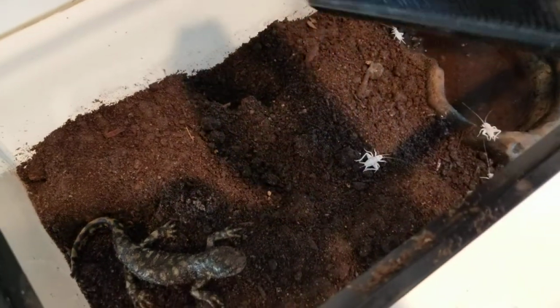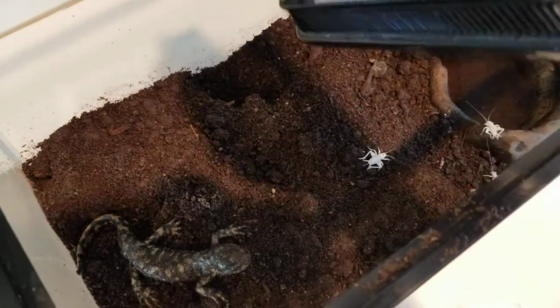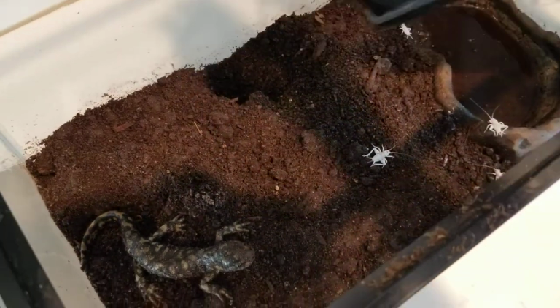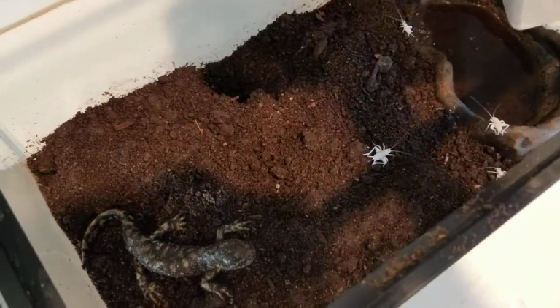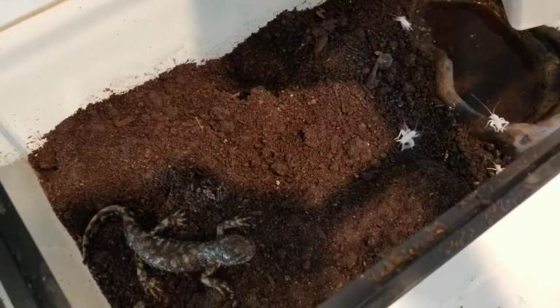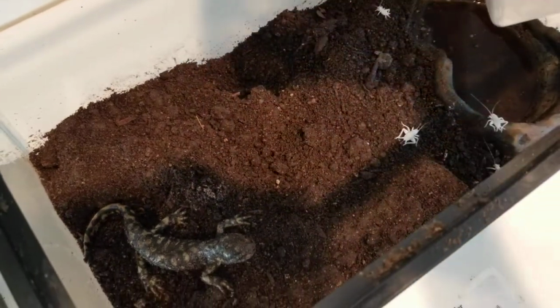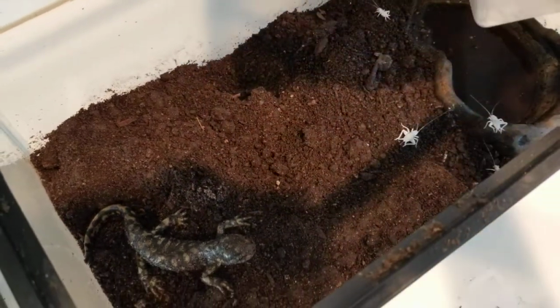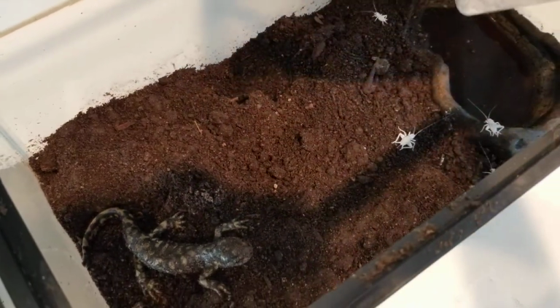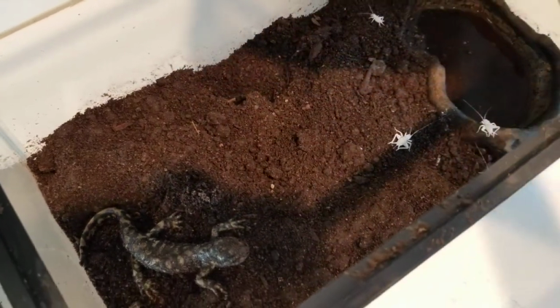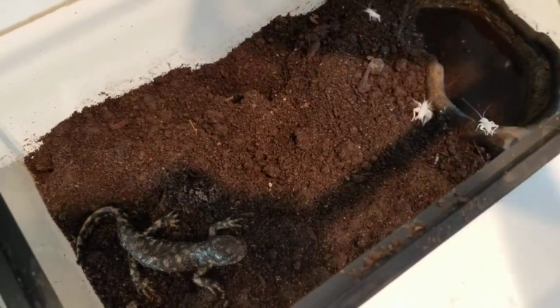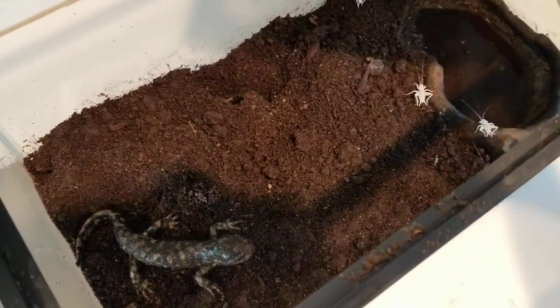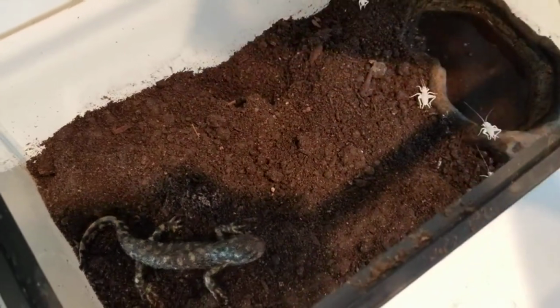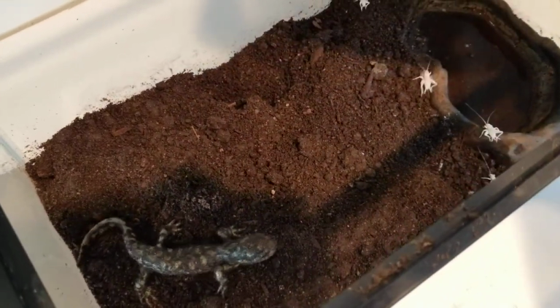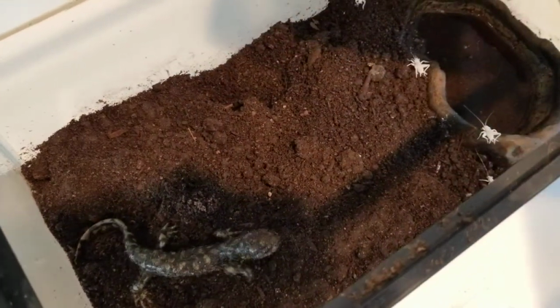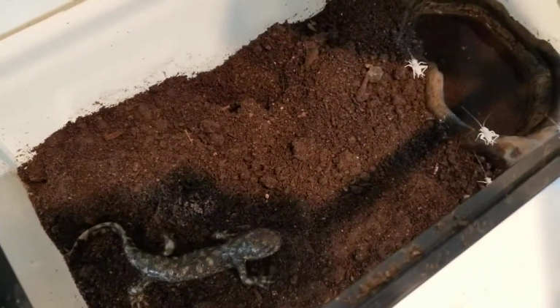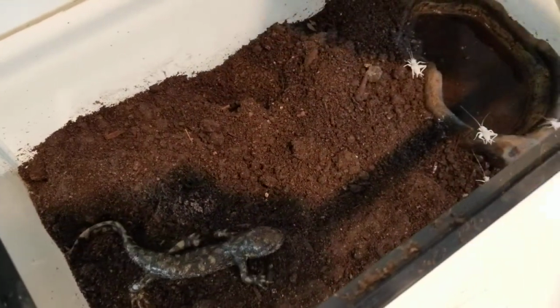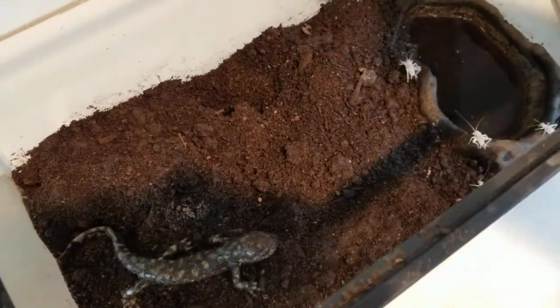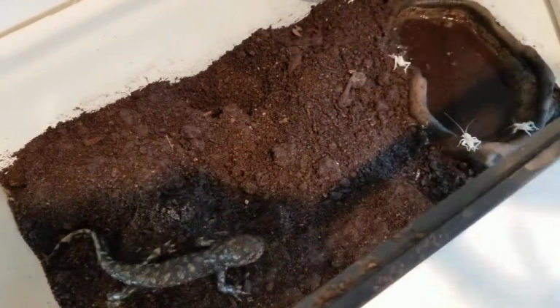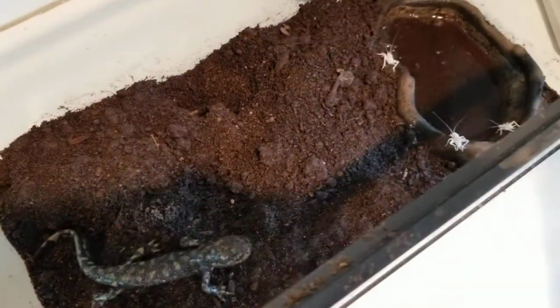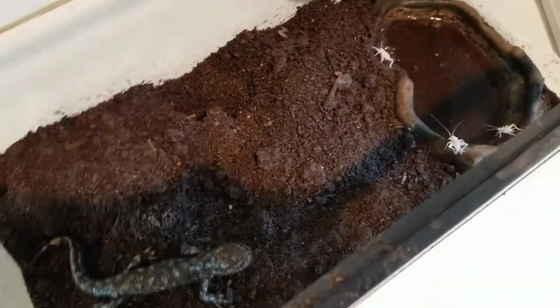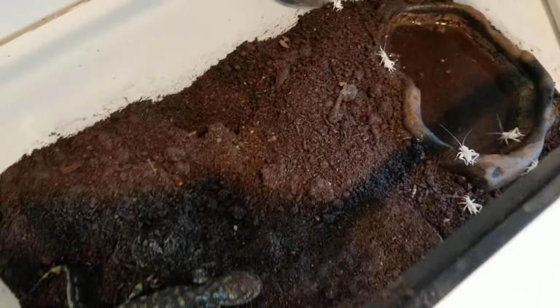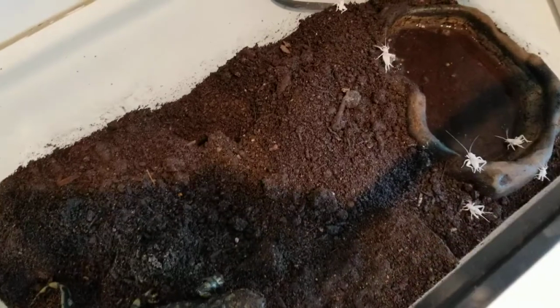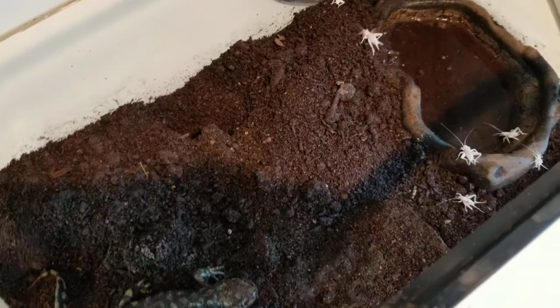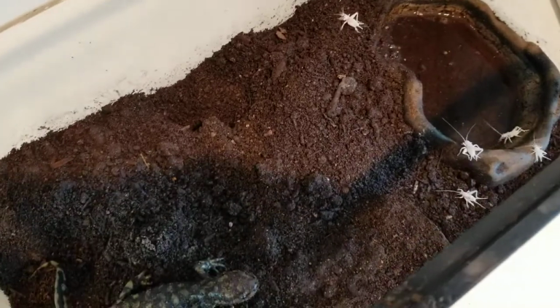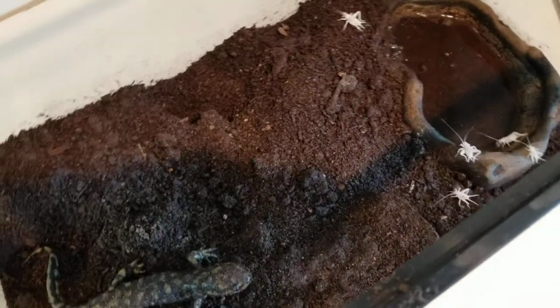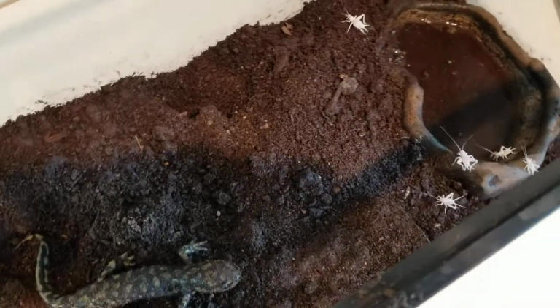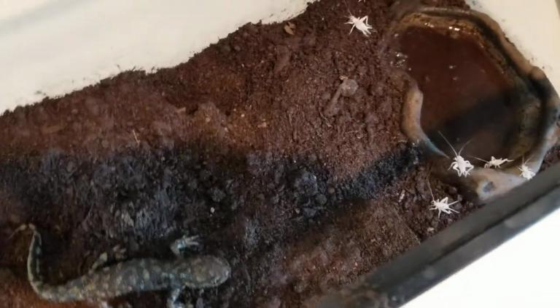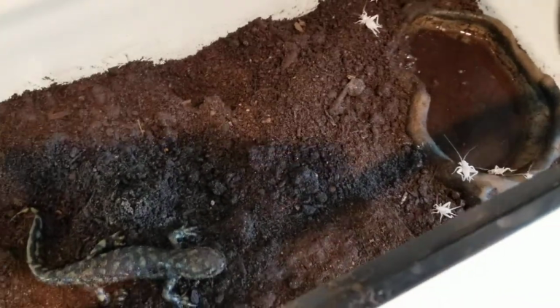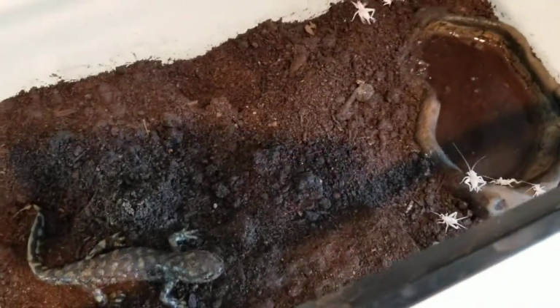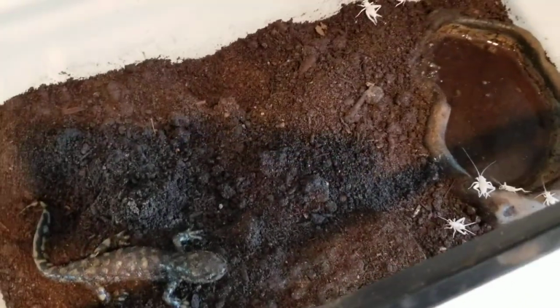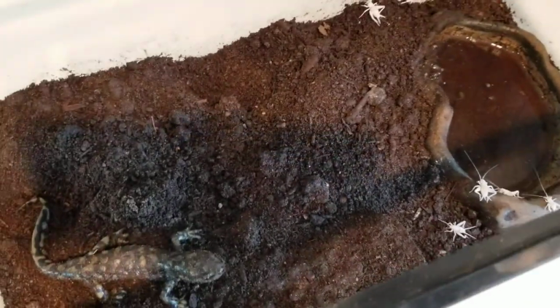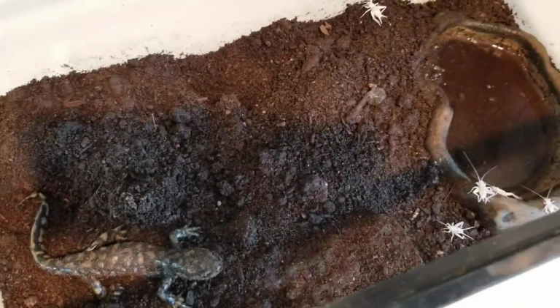Salamanders are amphibians but they resemble reptiles. They just need more moist environments to survive in.